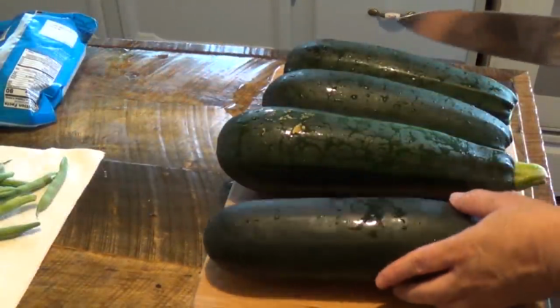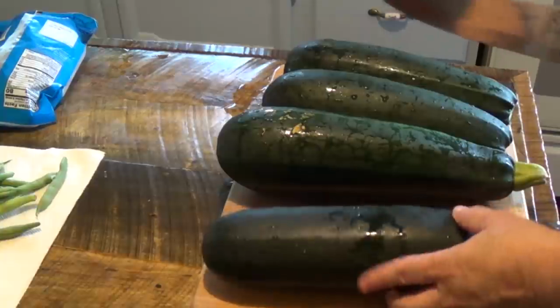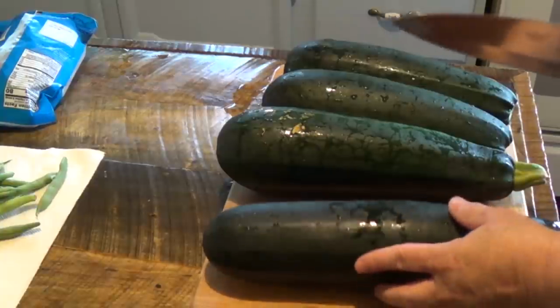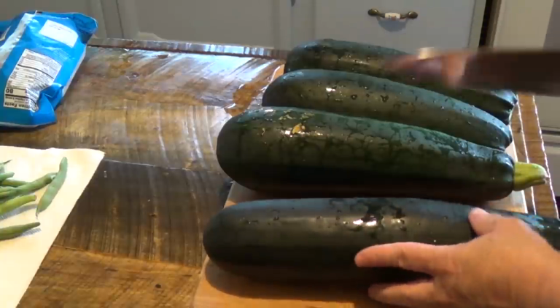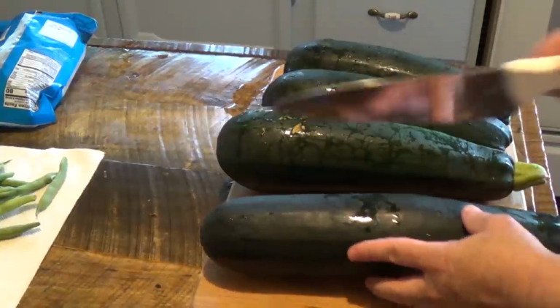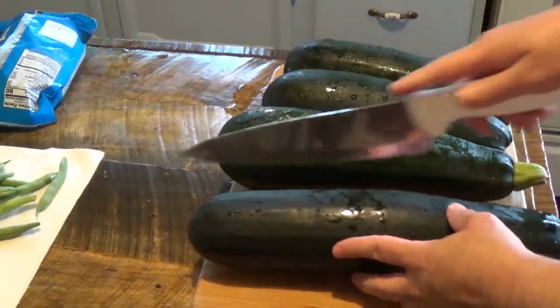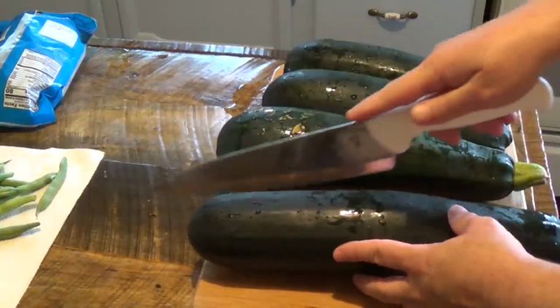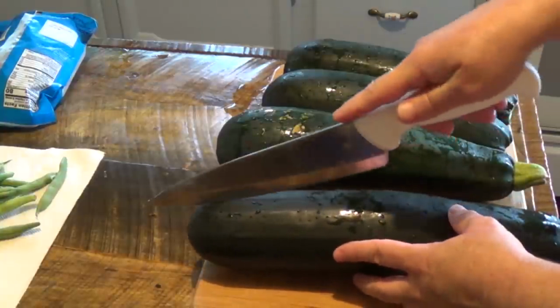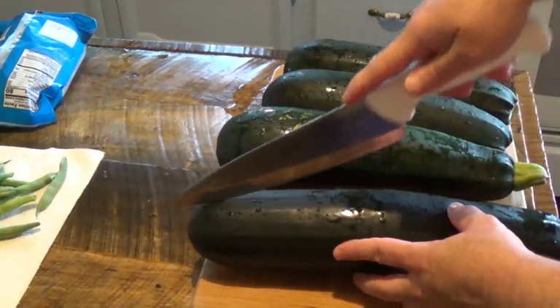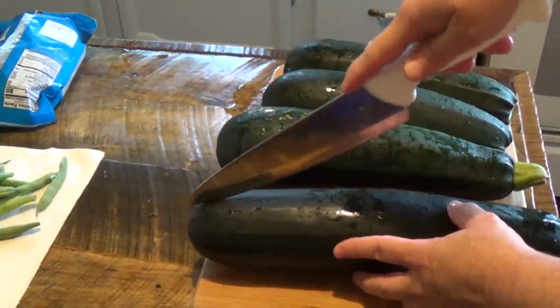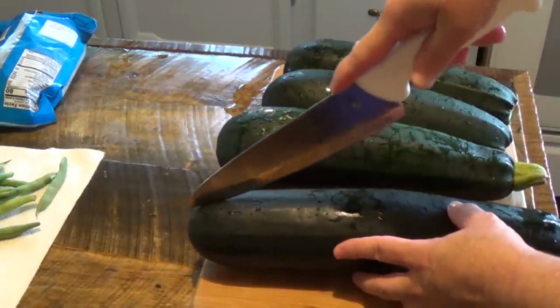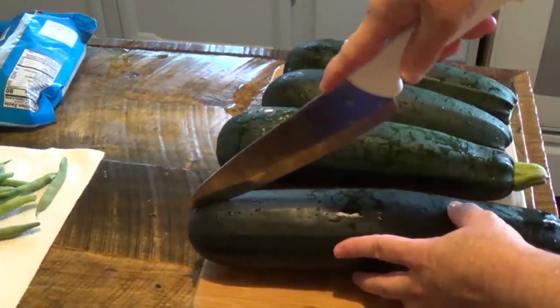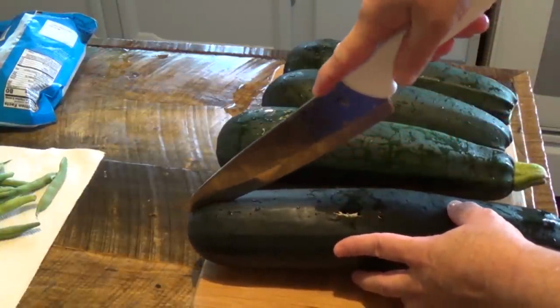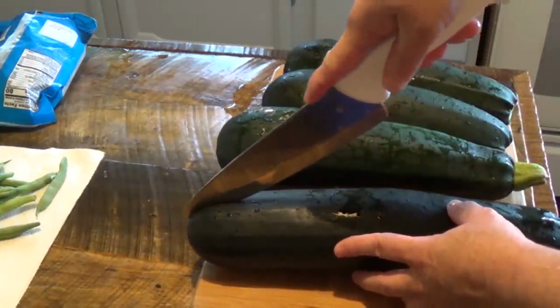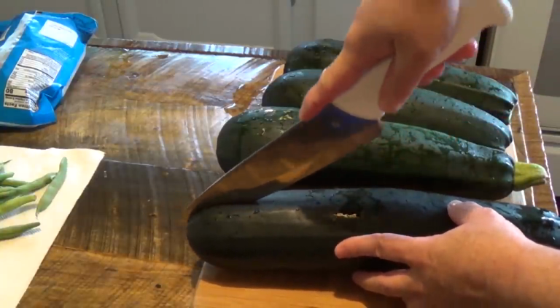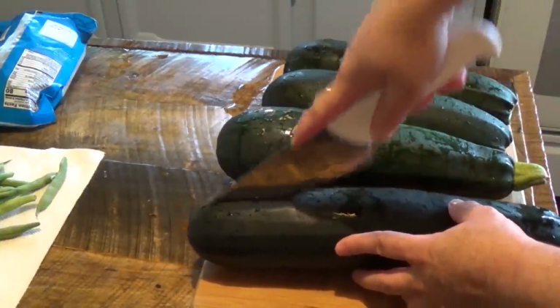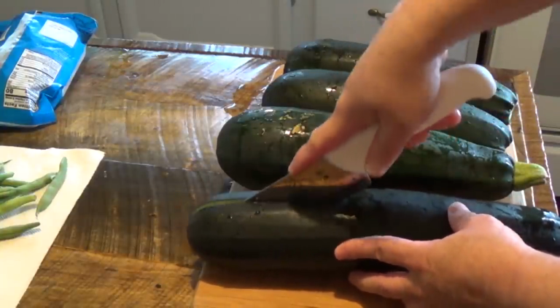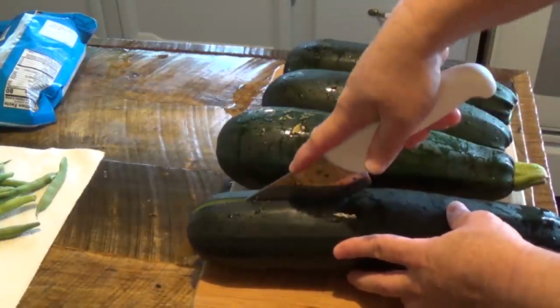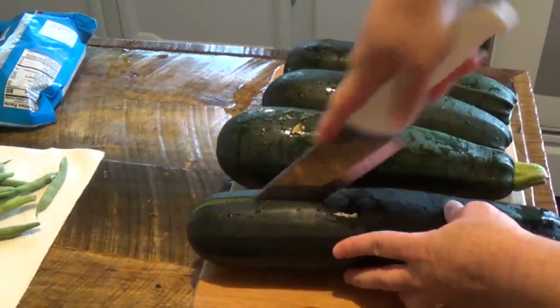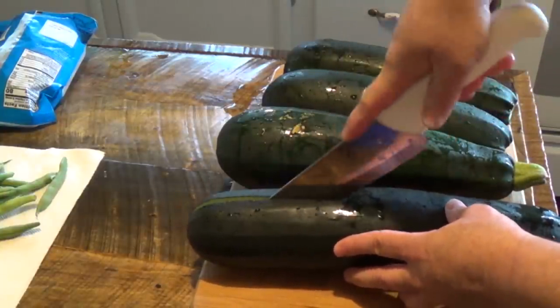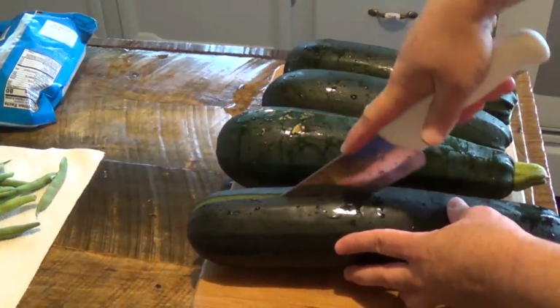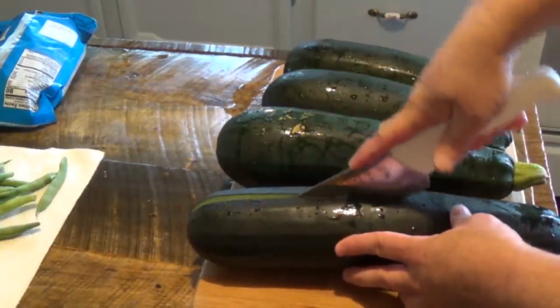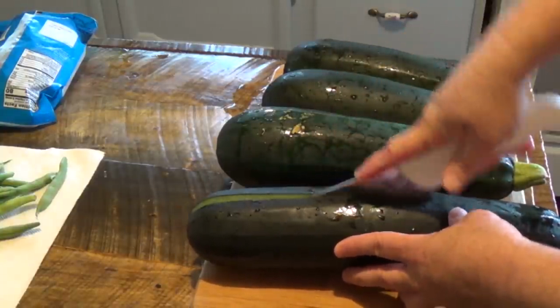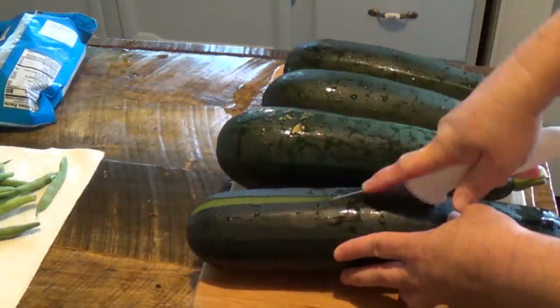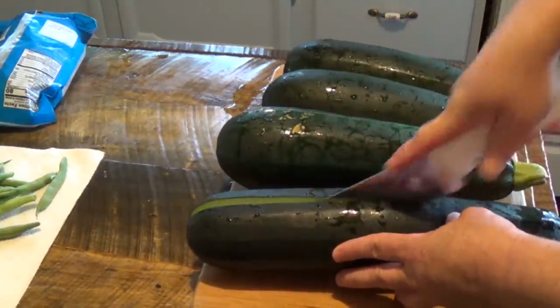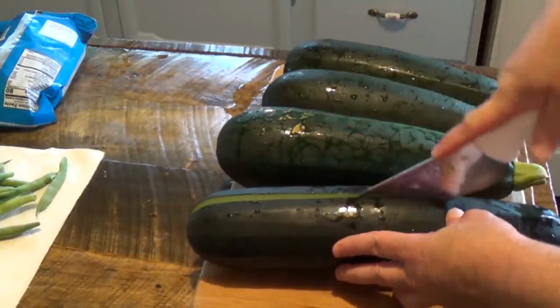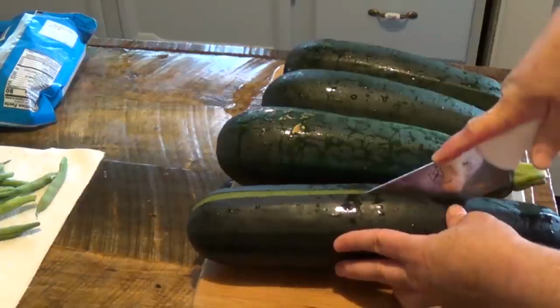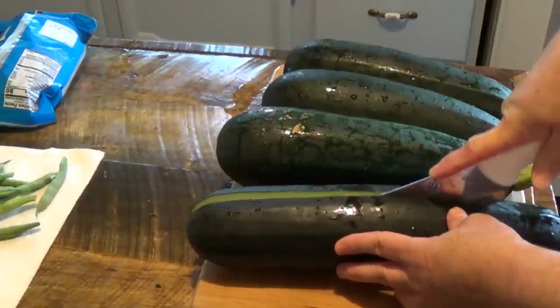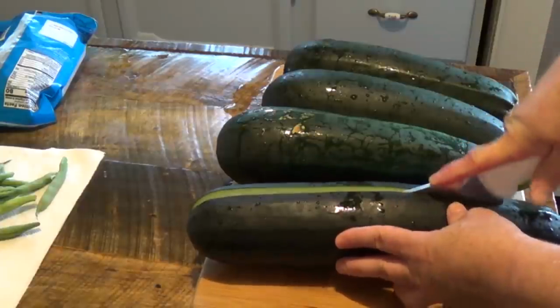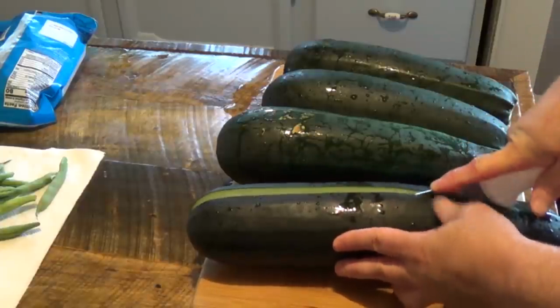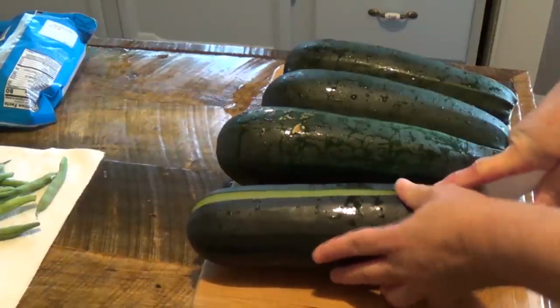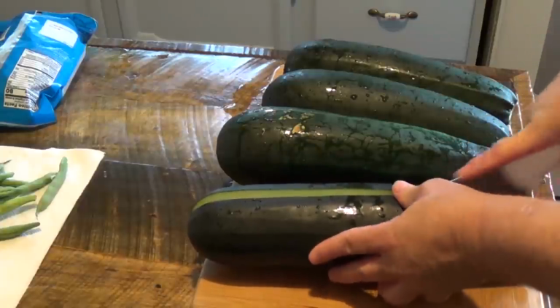After we've washed them, we want to take our zucchini and cut them in half lengthways.